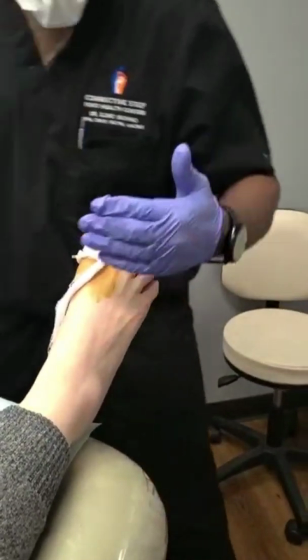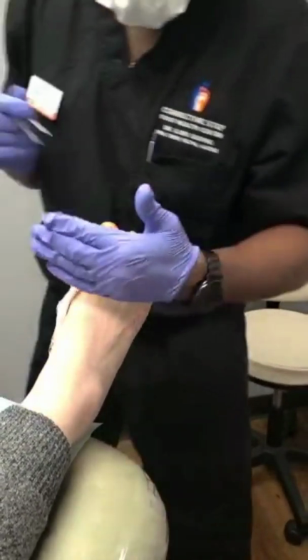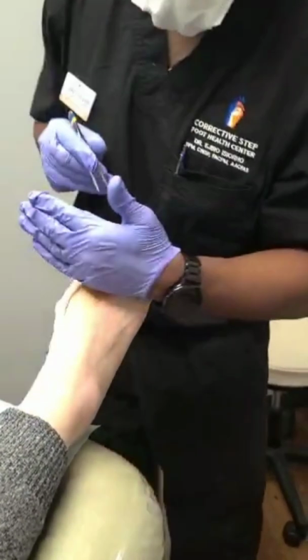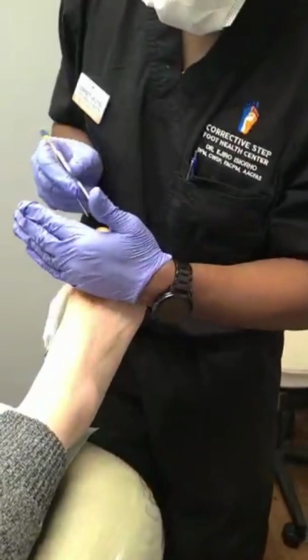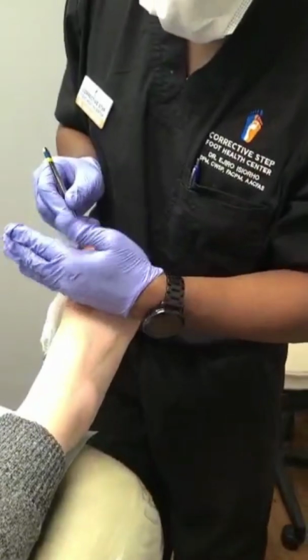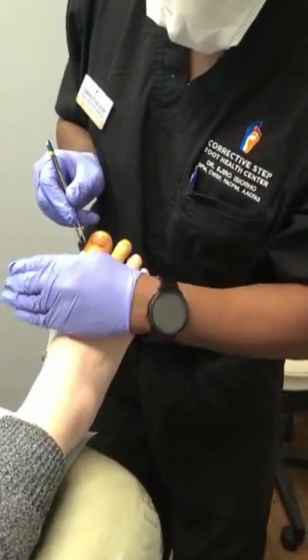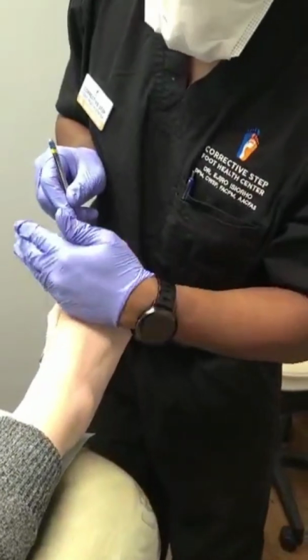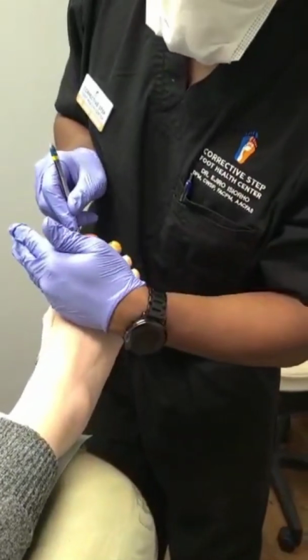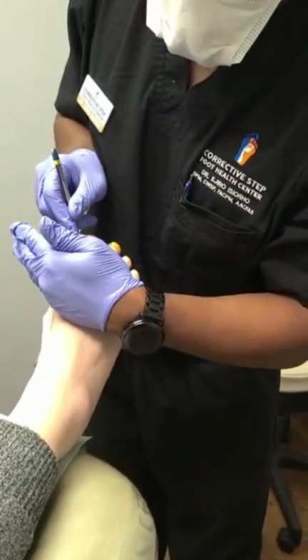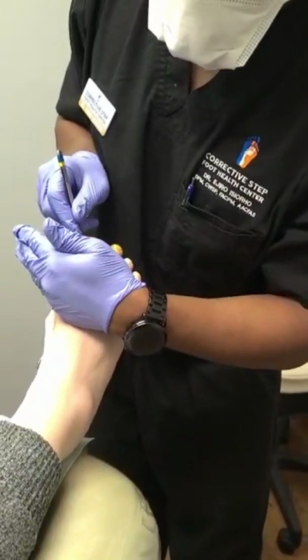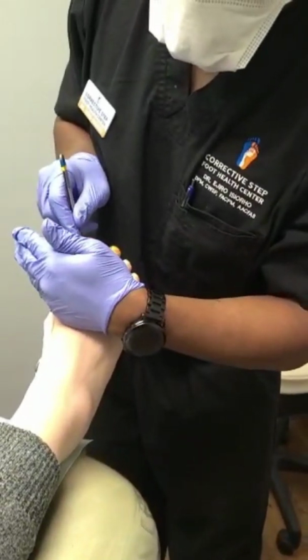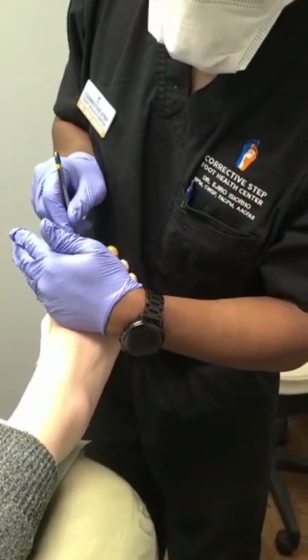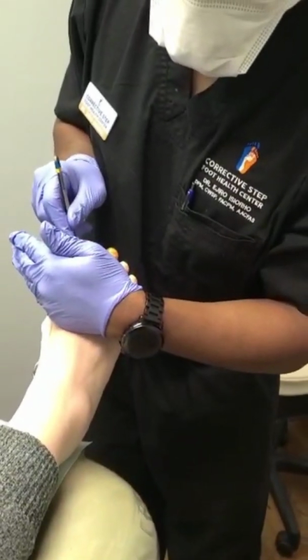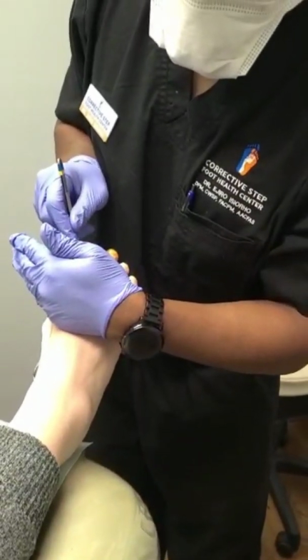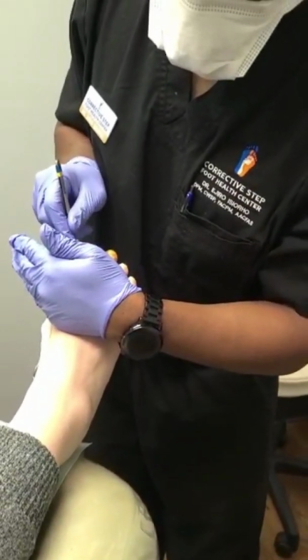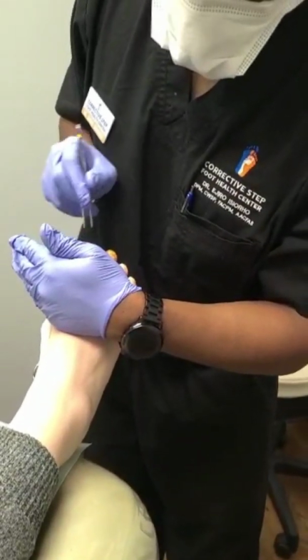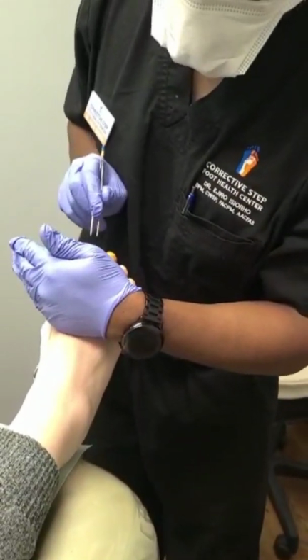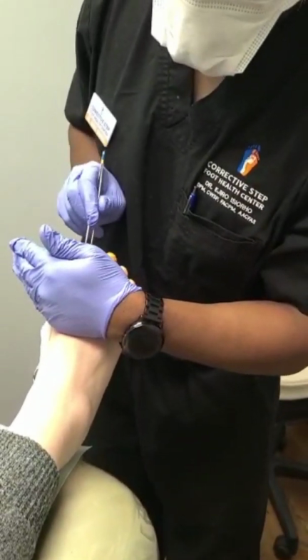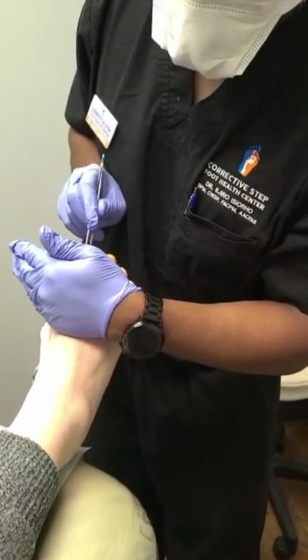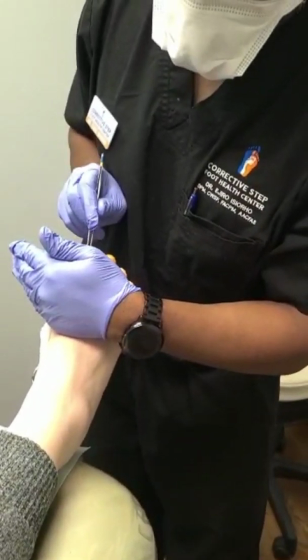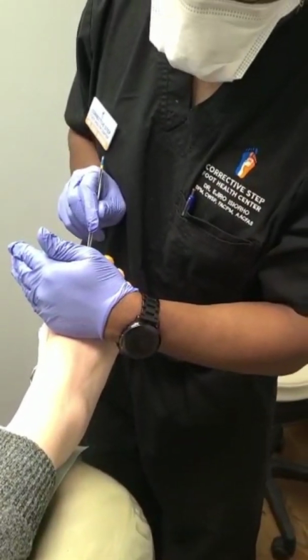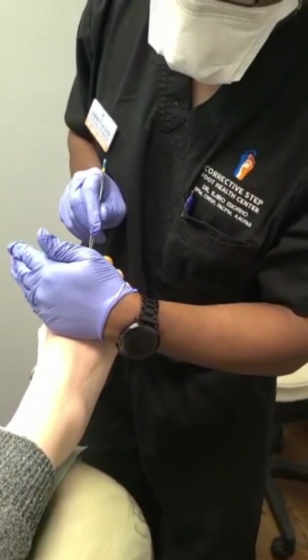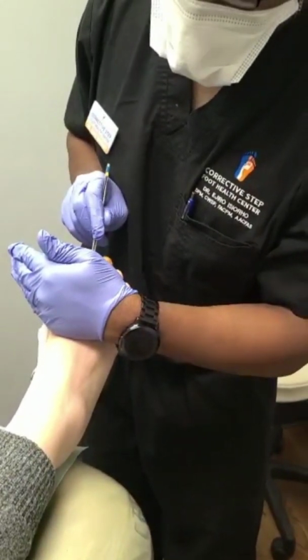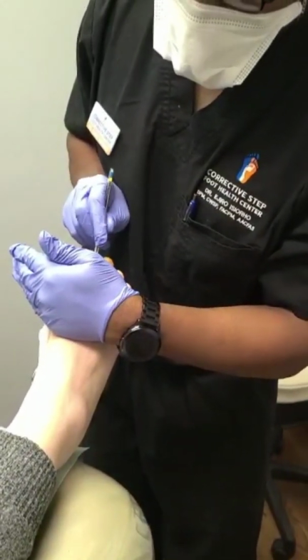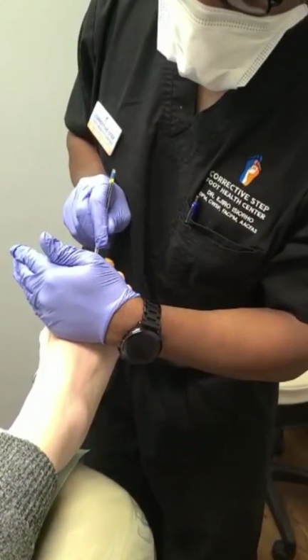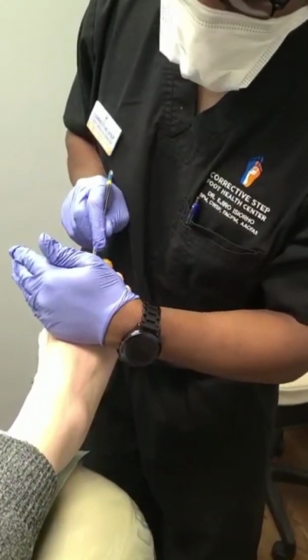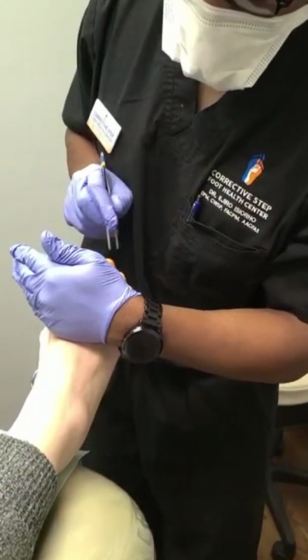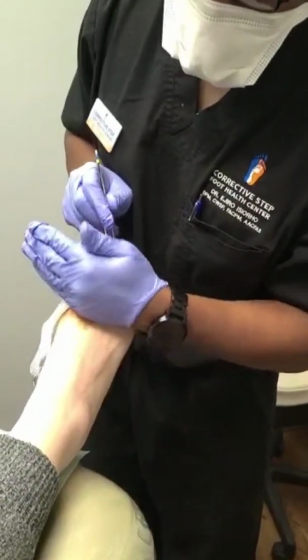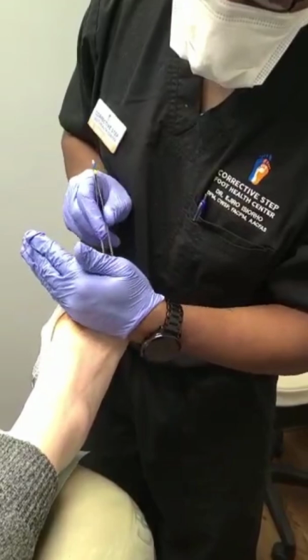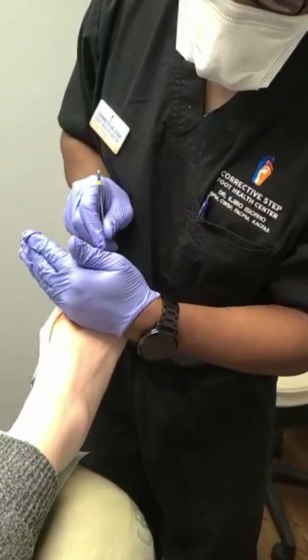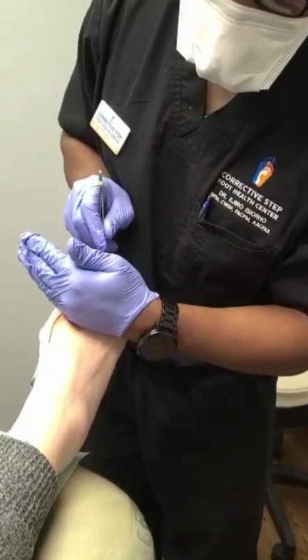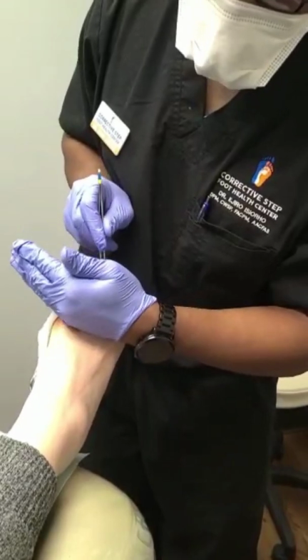Patient, can you feel anything? No. Okay, what about now? No. All right, what about now?